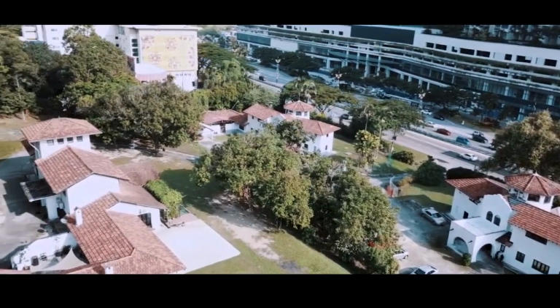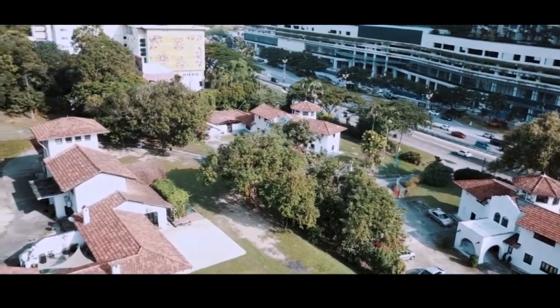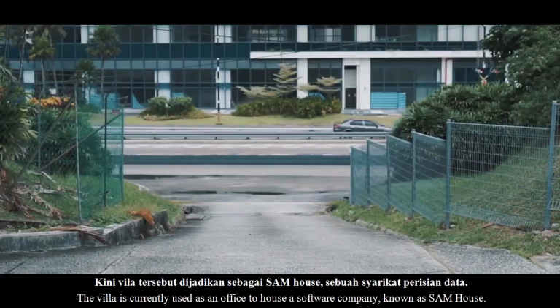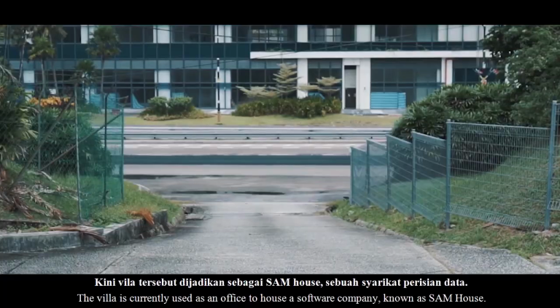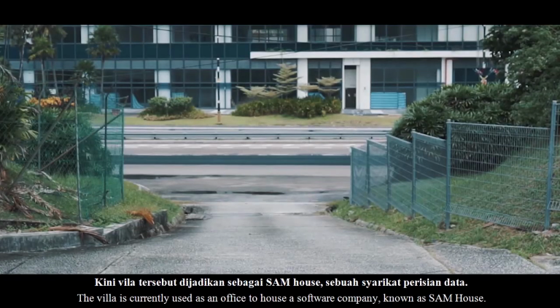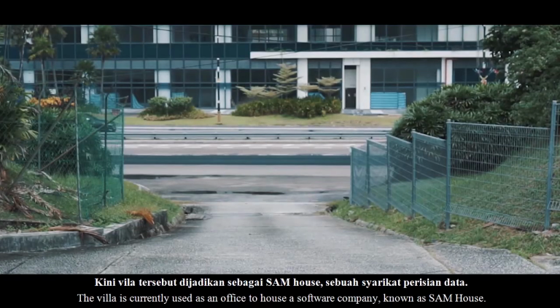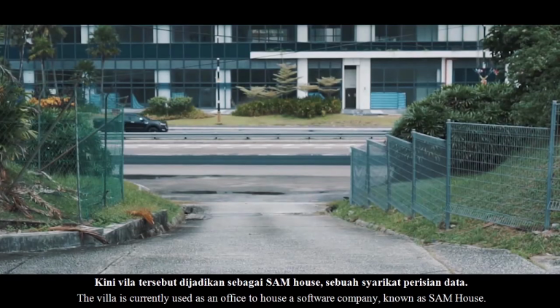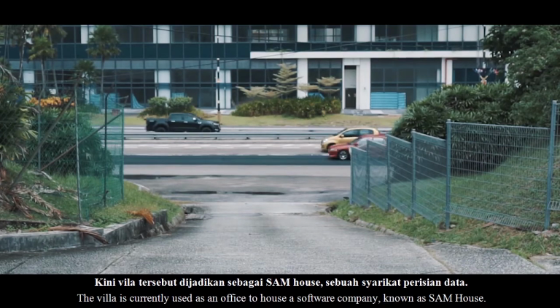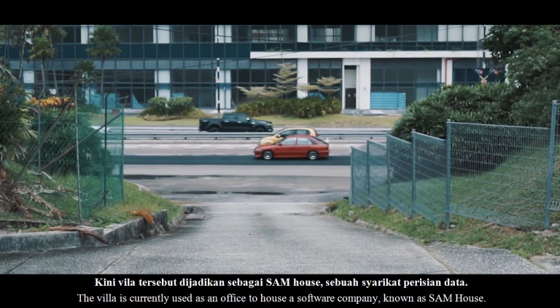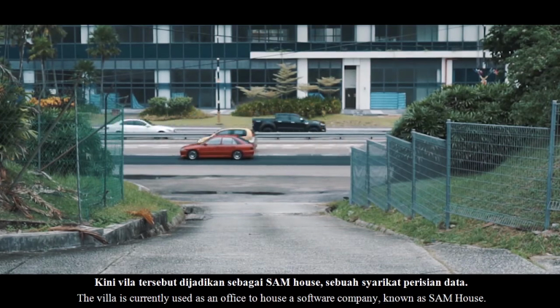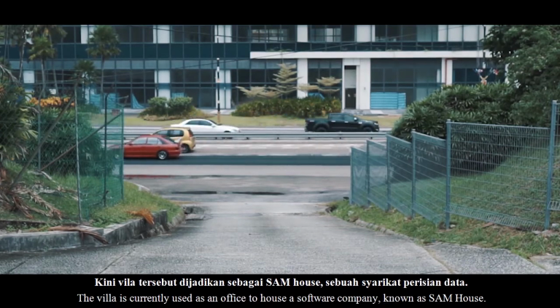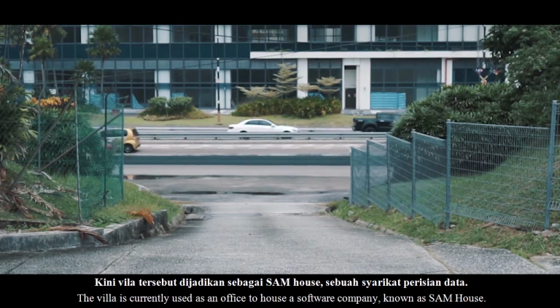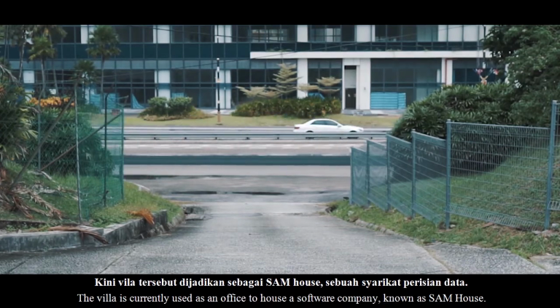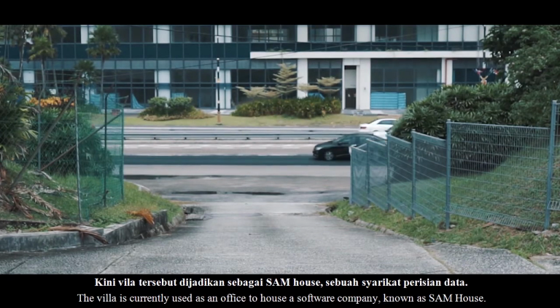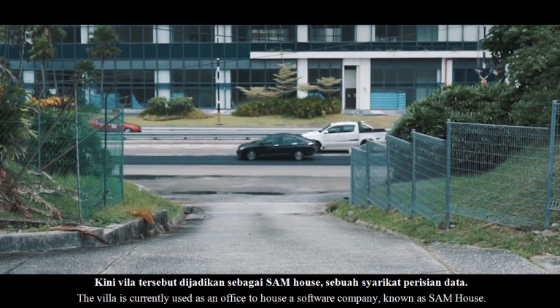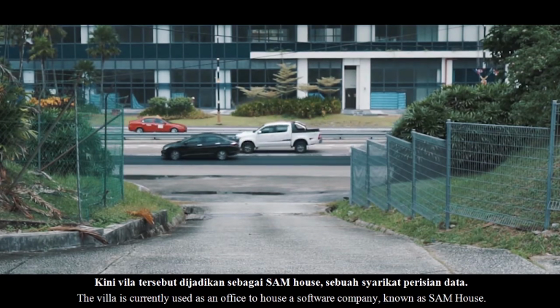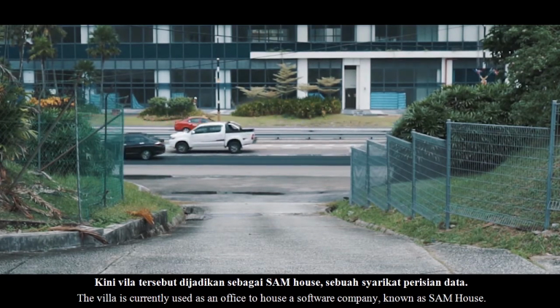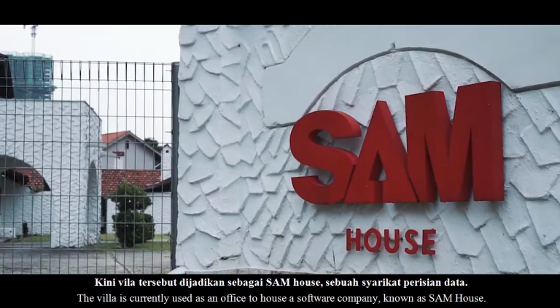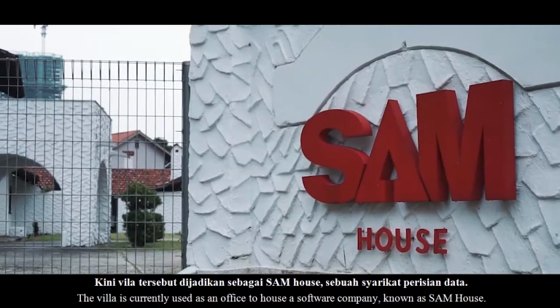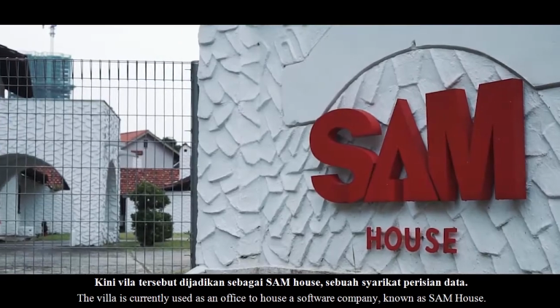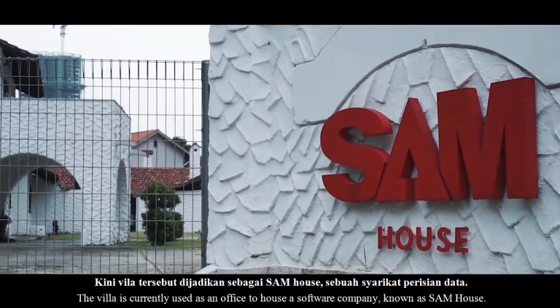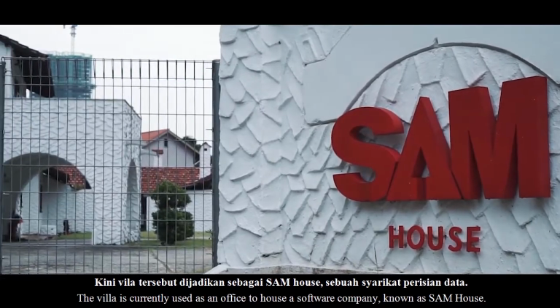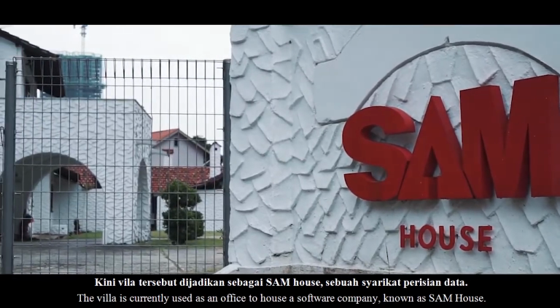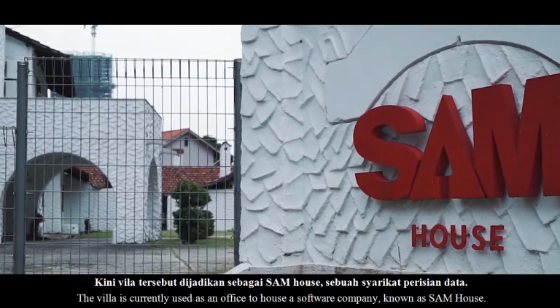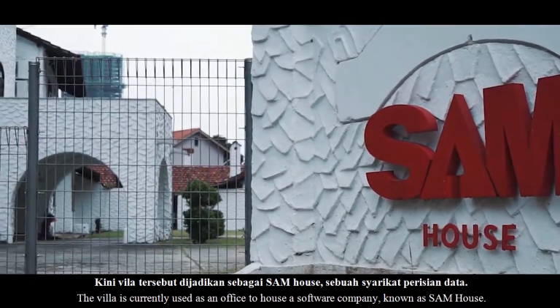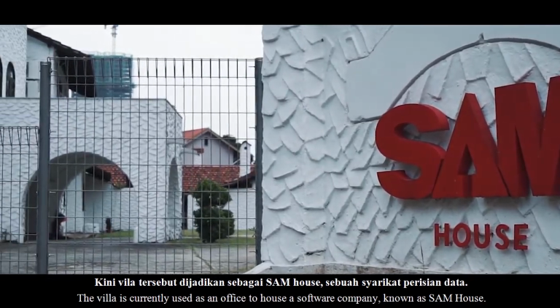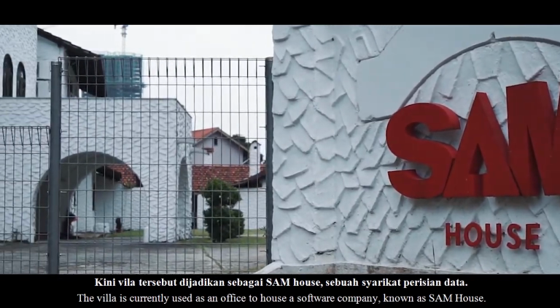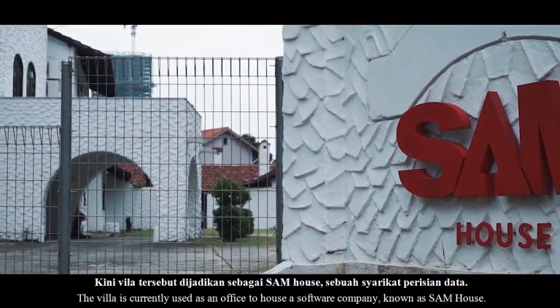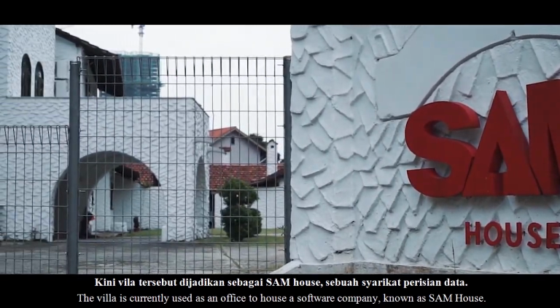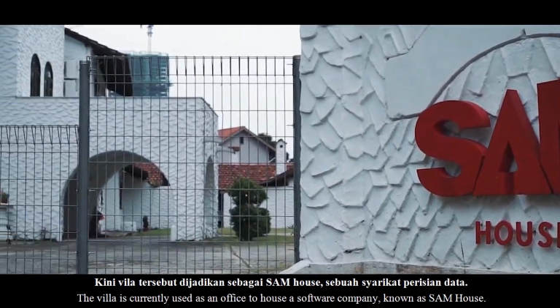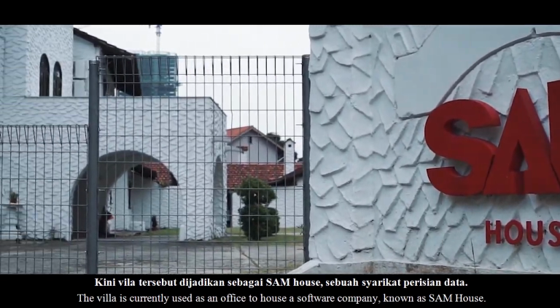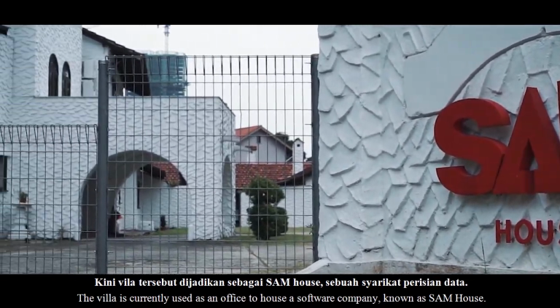Kini, villa tersebut dijadikan sebagai Sam House, sebuah syarikat perisian data.